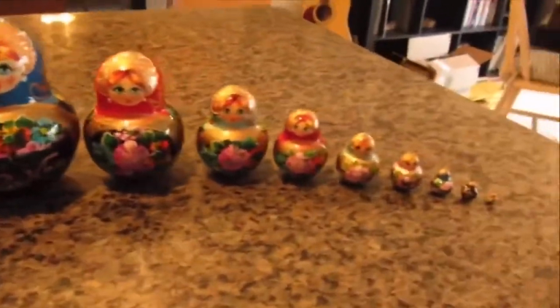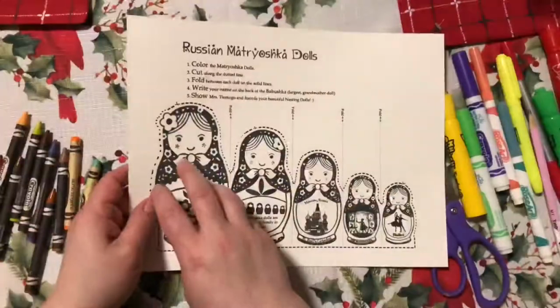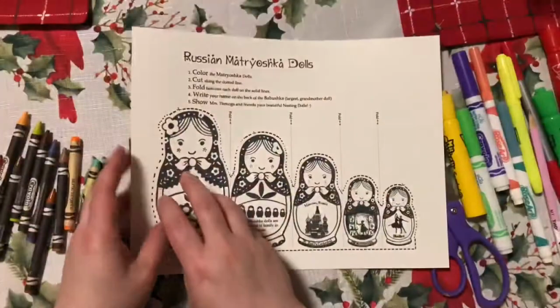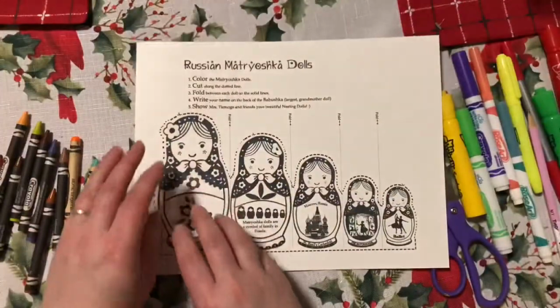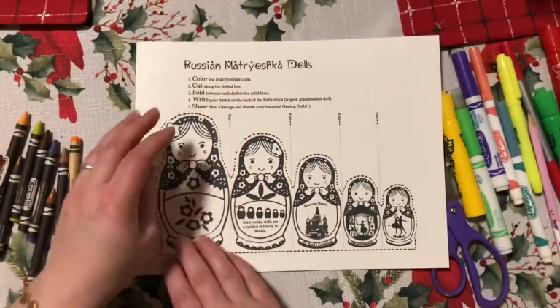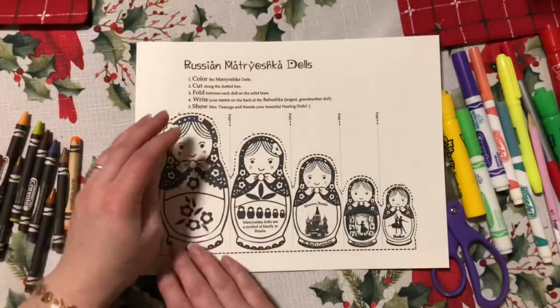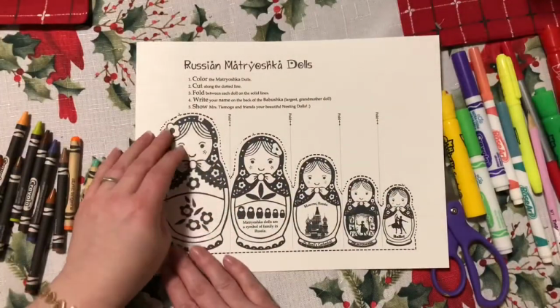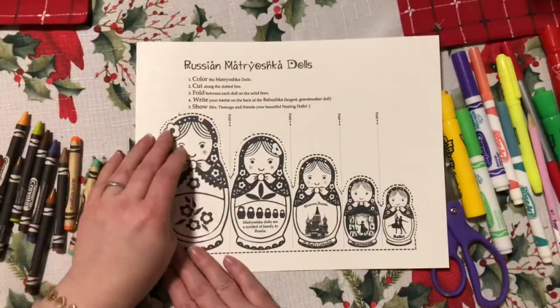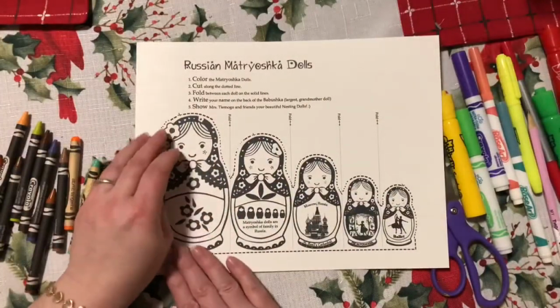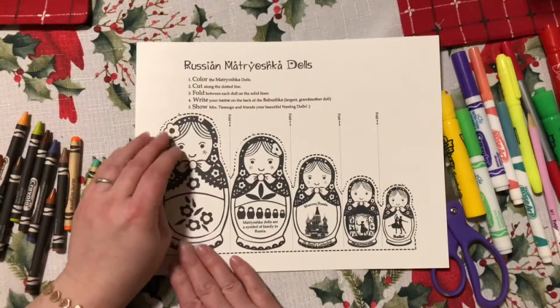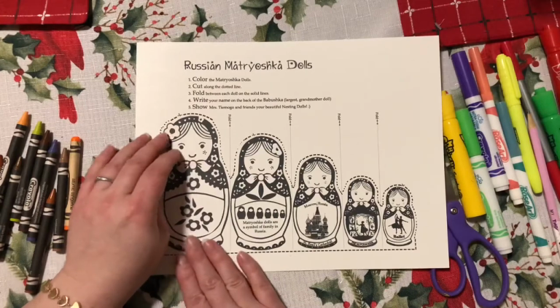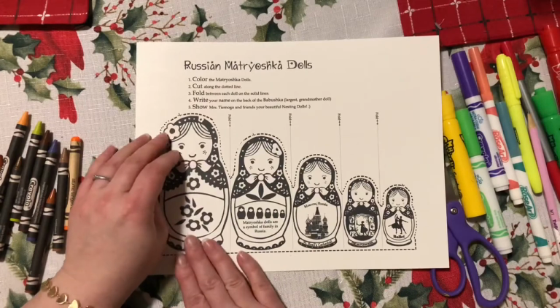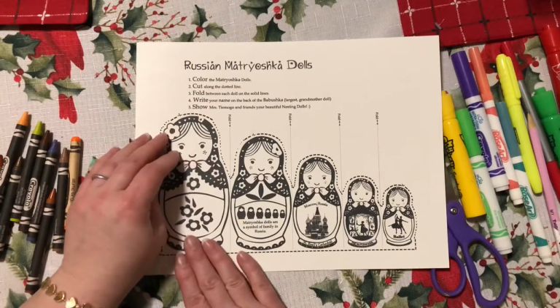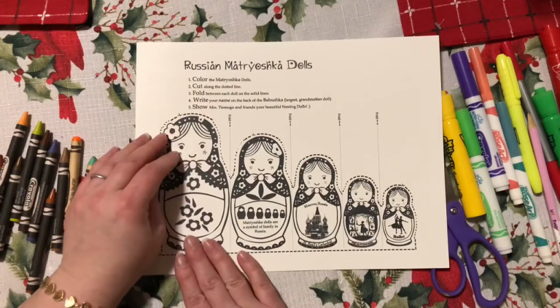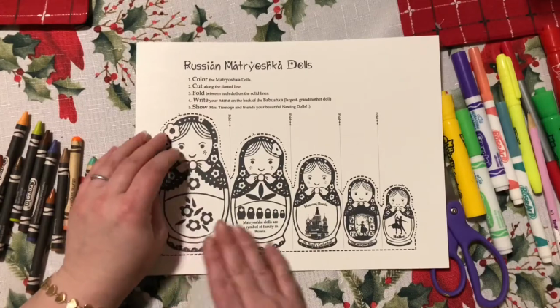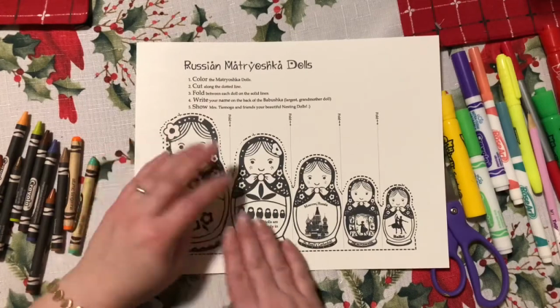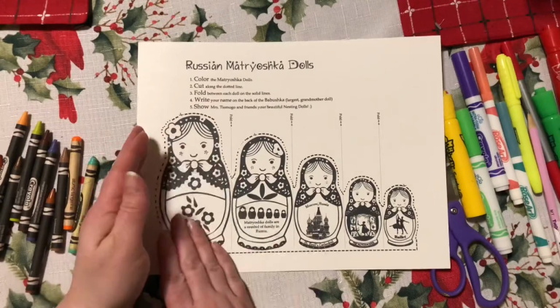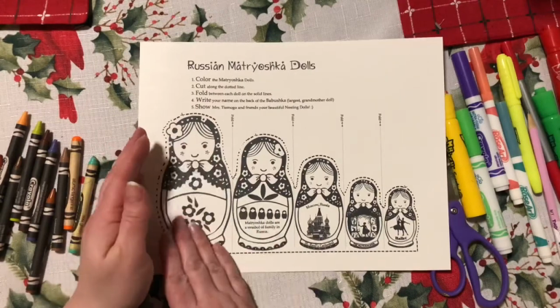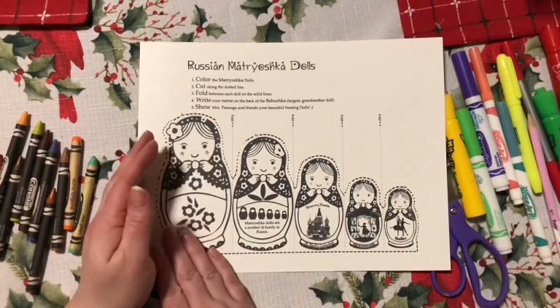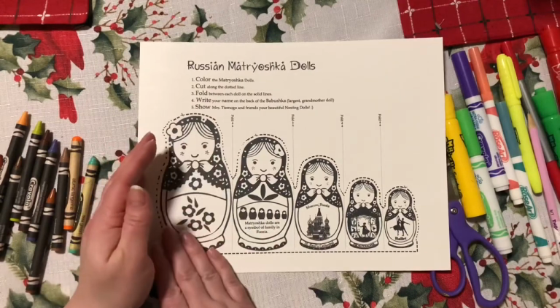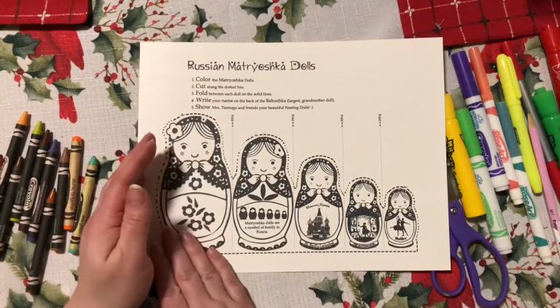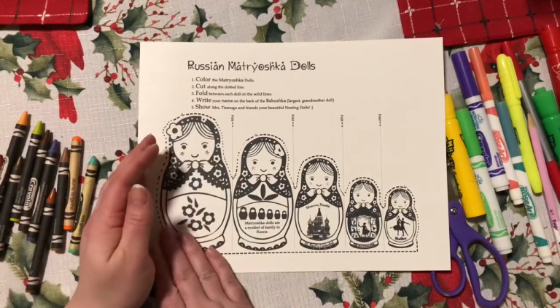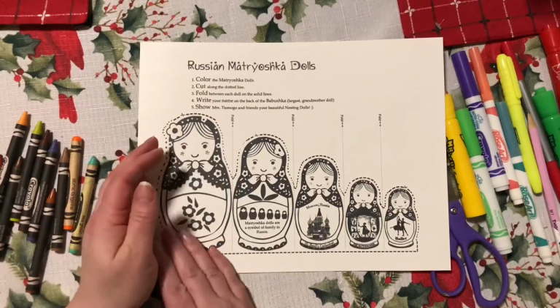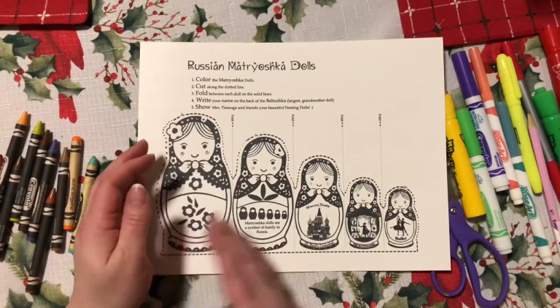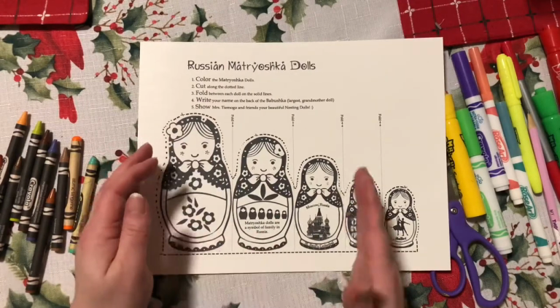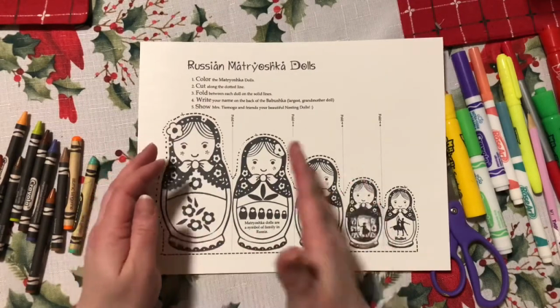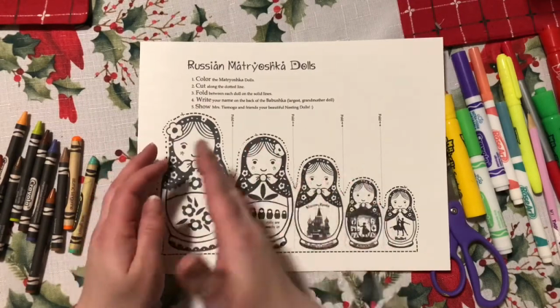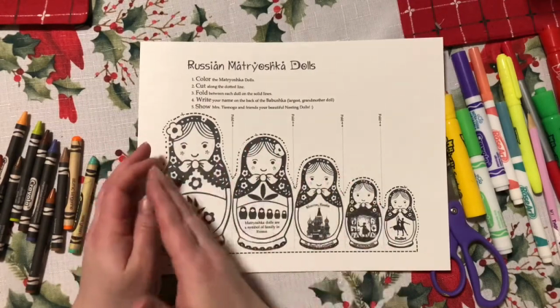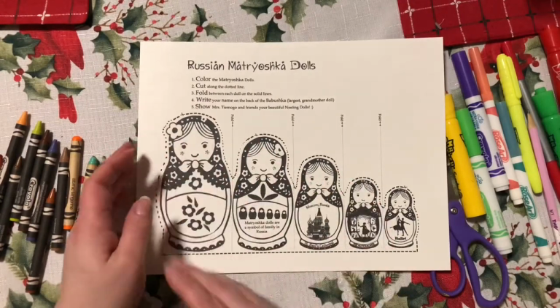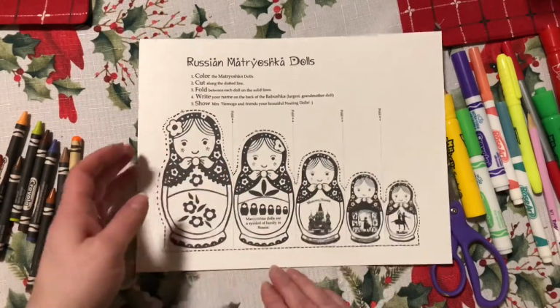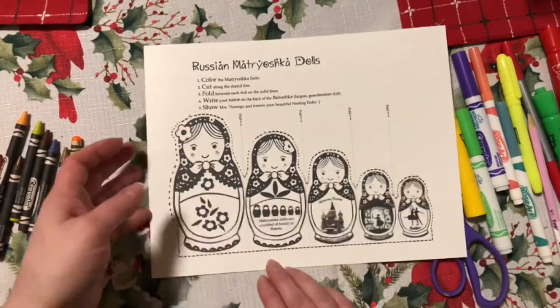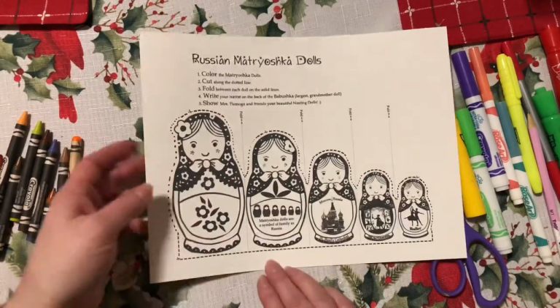When your mother had you — before she had you, you were inside her, right? So the dolls fit one inside the other.